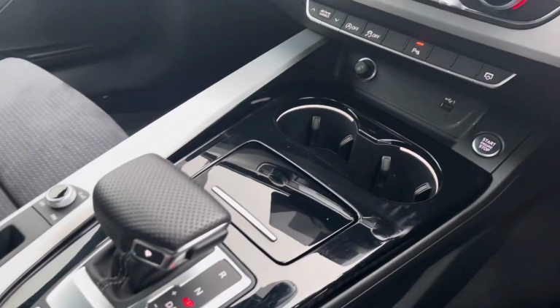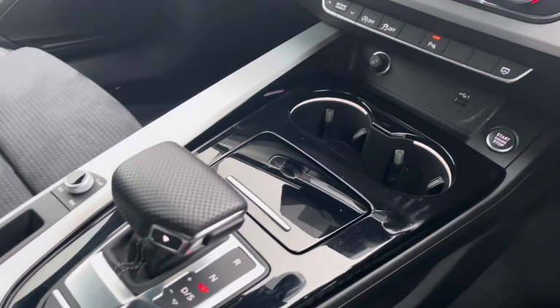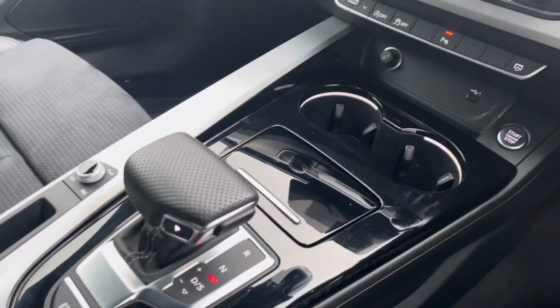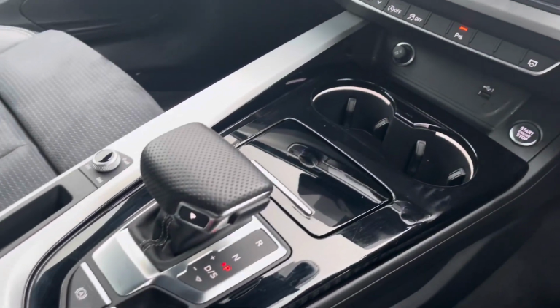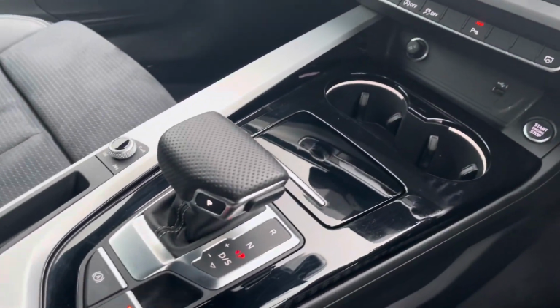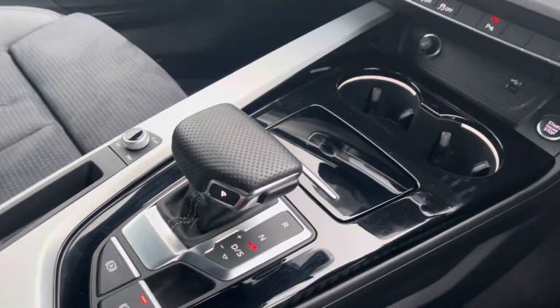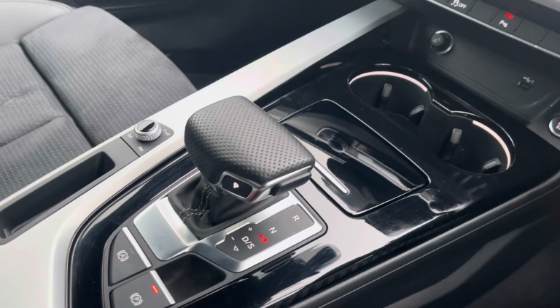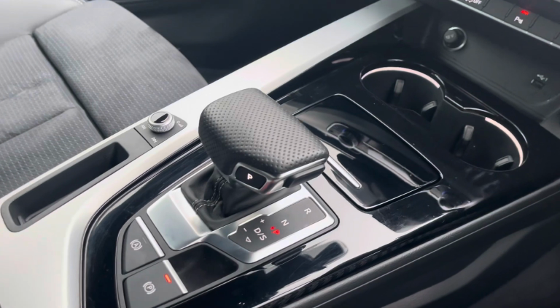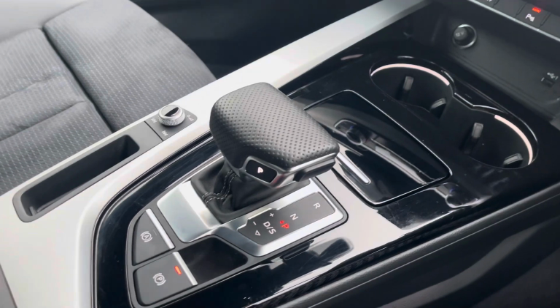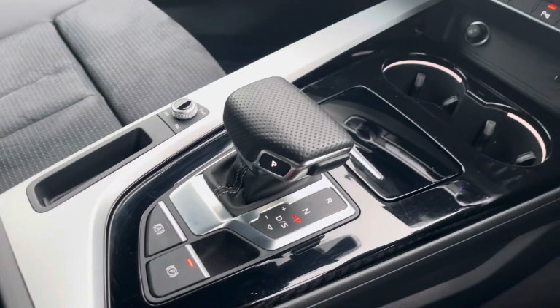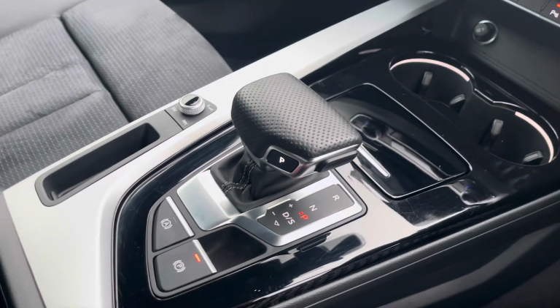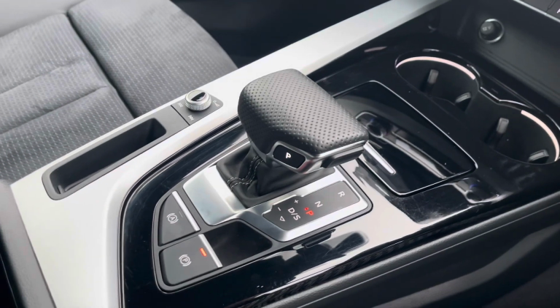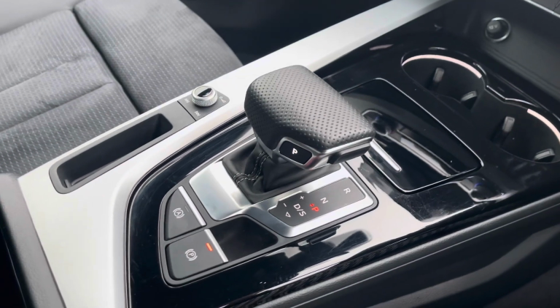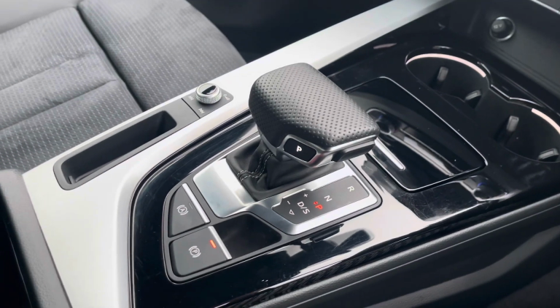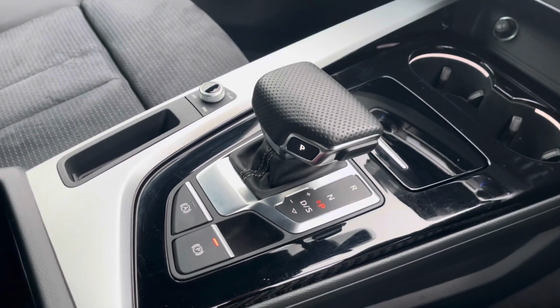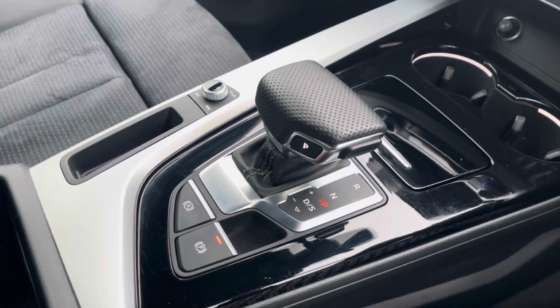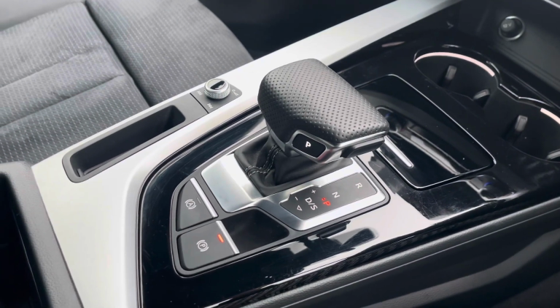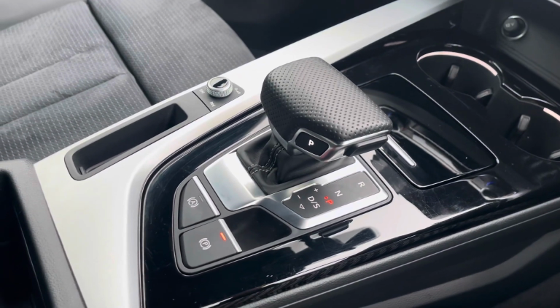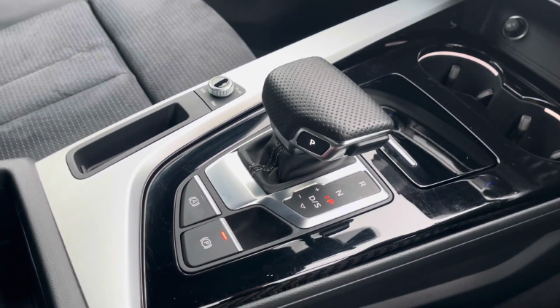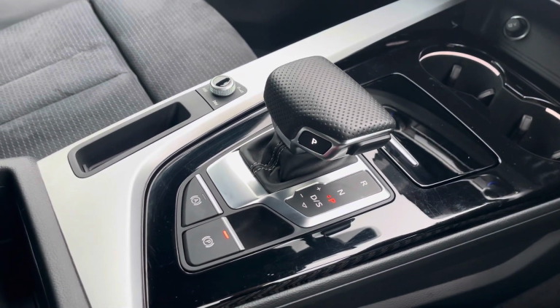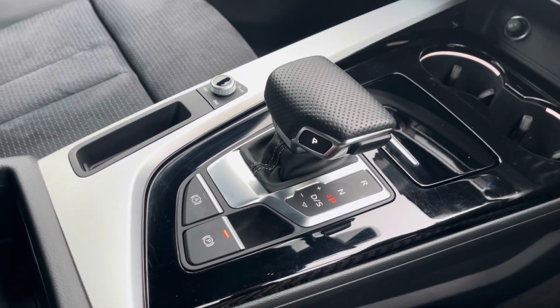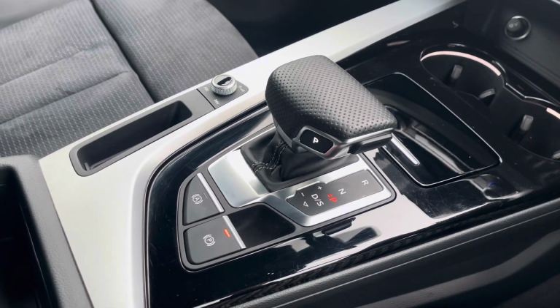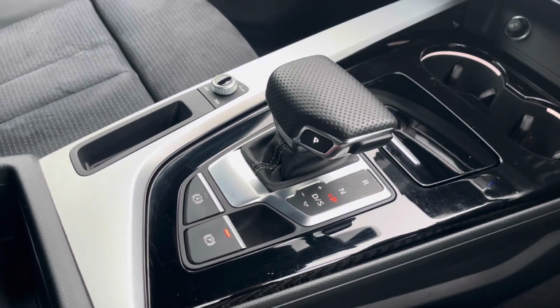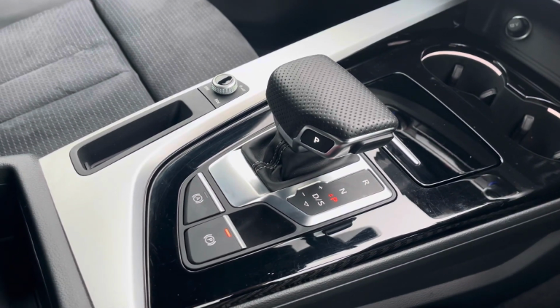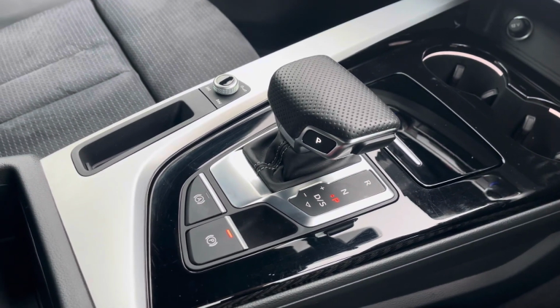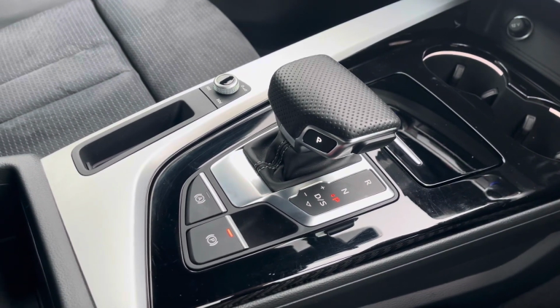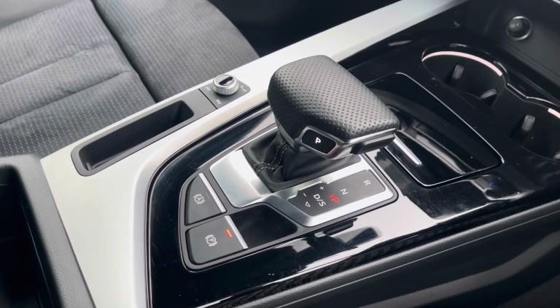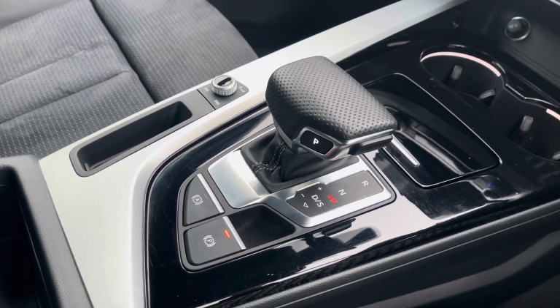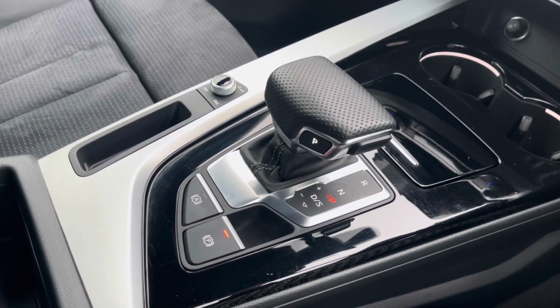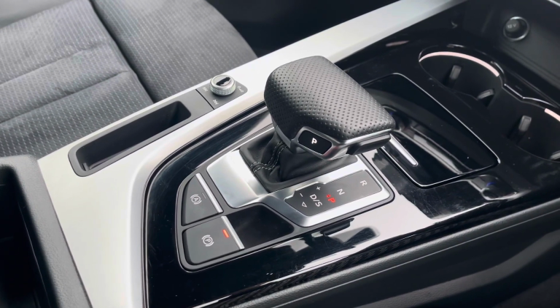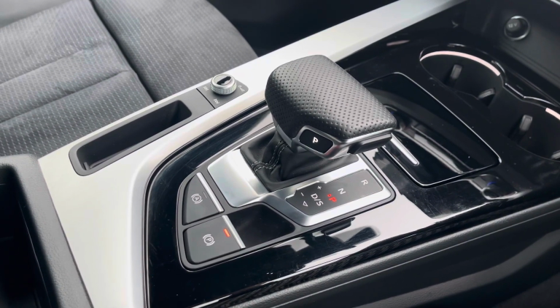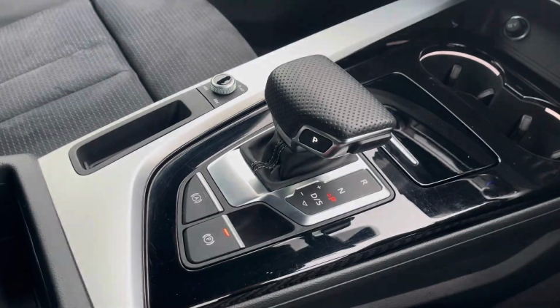Keyless go, automatic gearbox and electromechanical parking brake all combine to make driving as easy as possible.